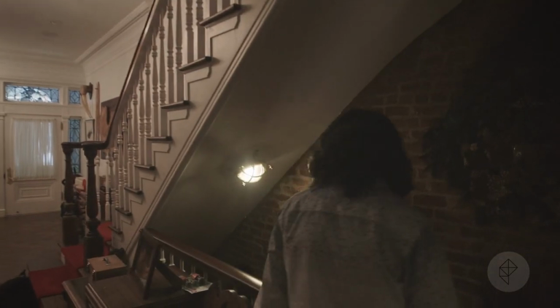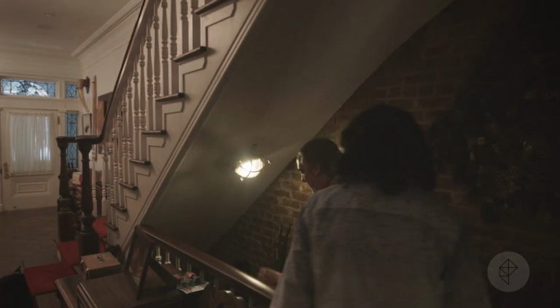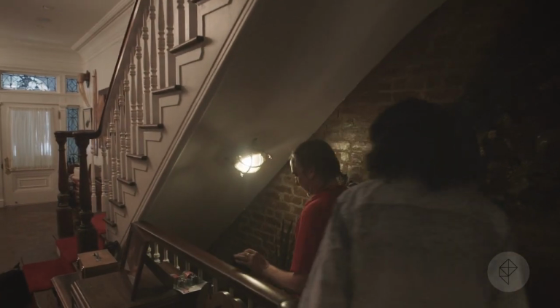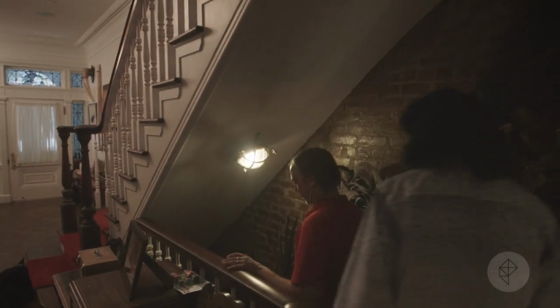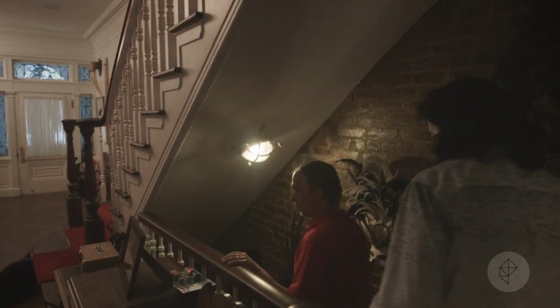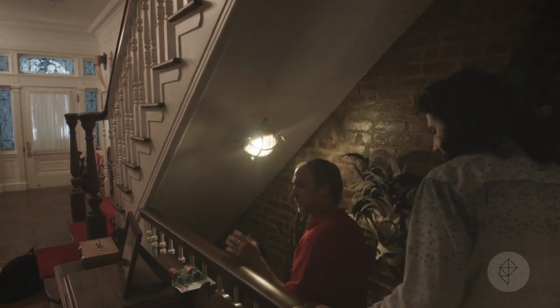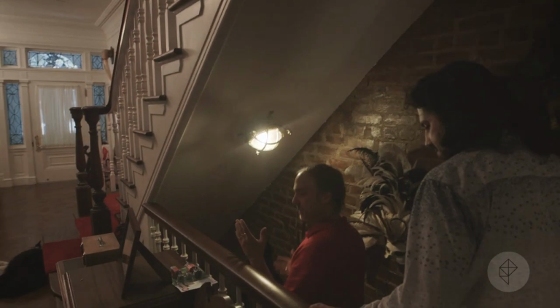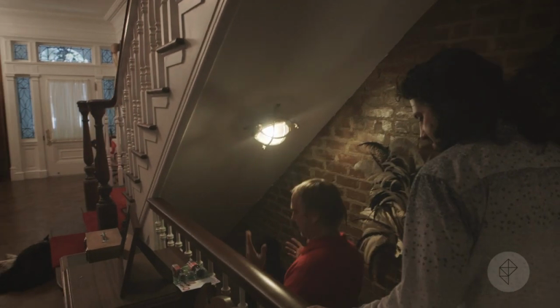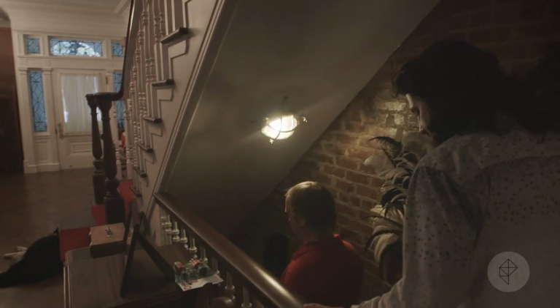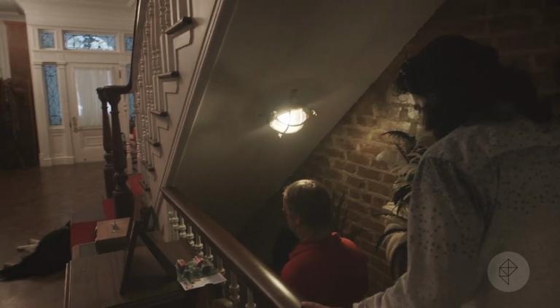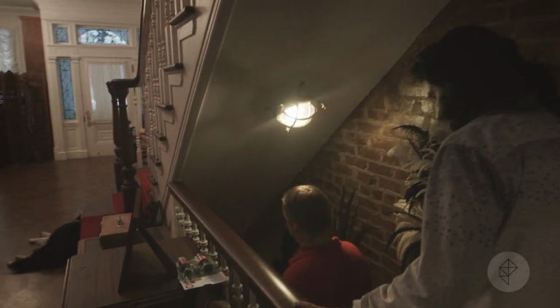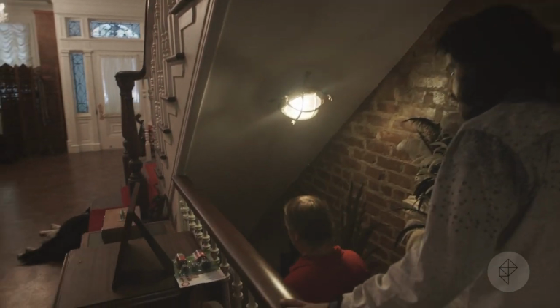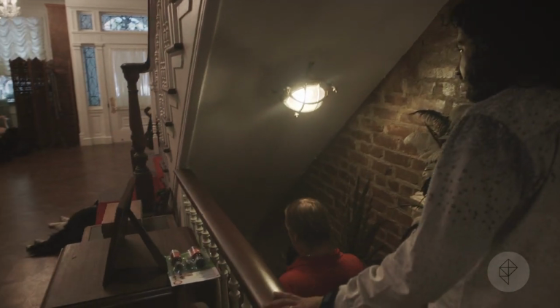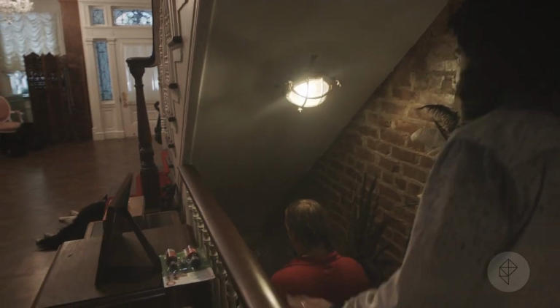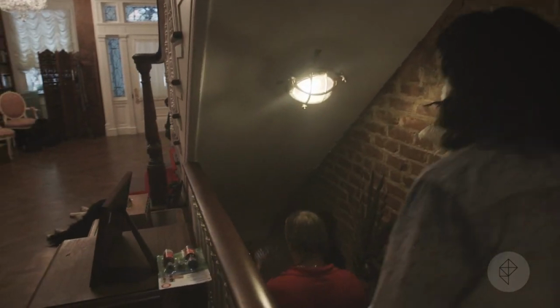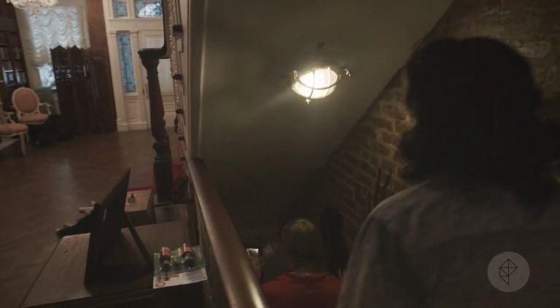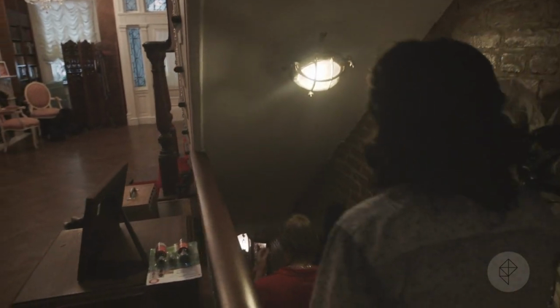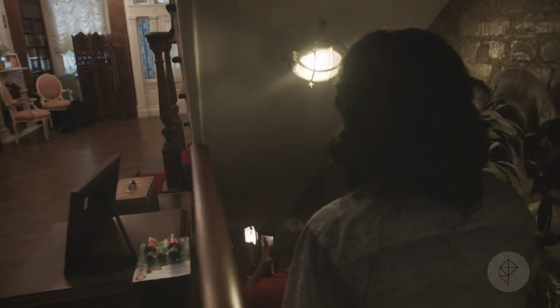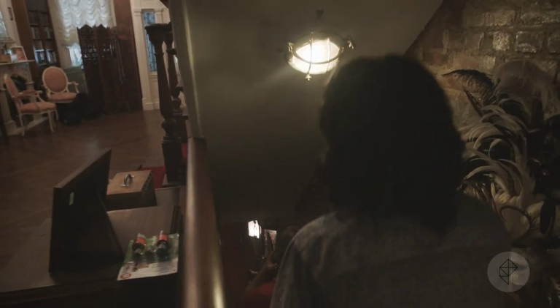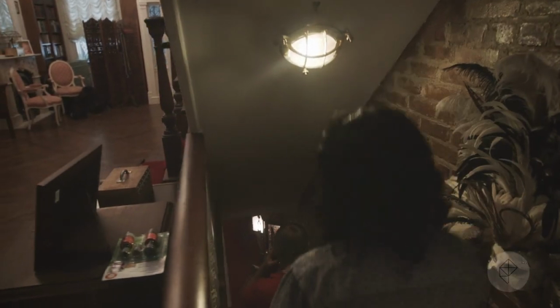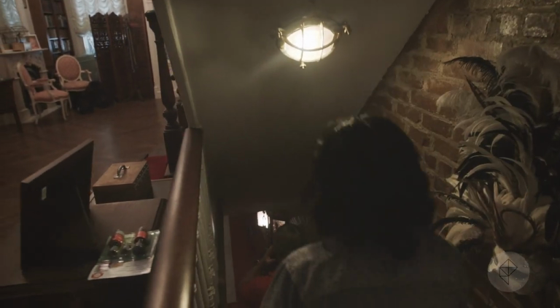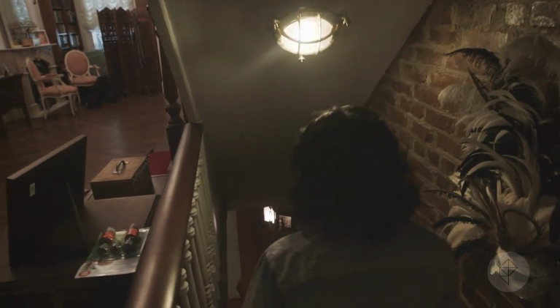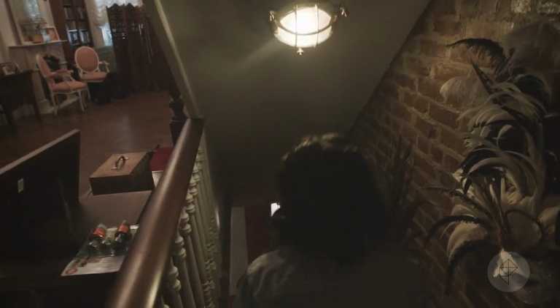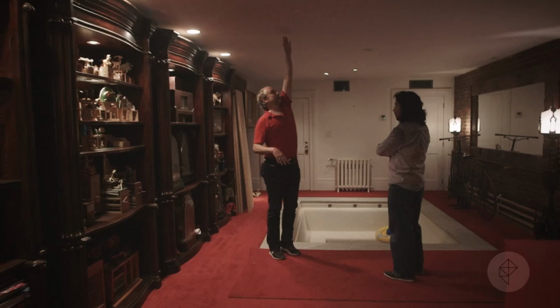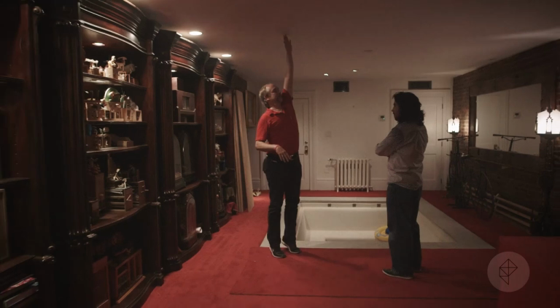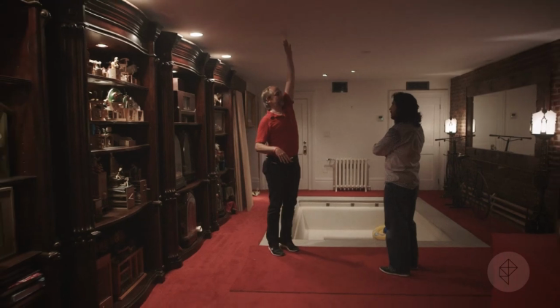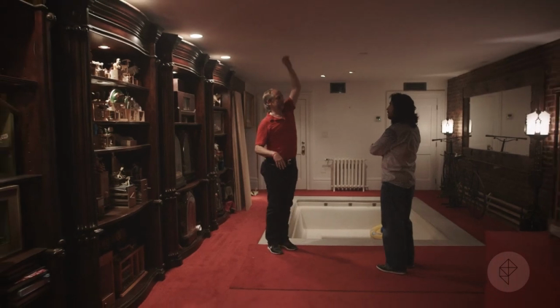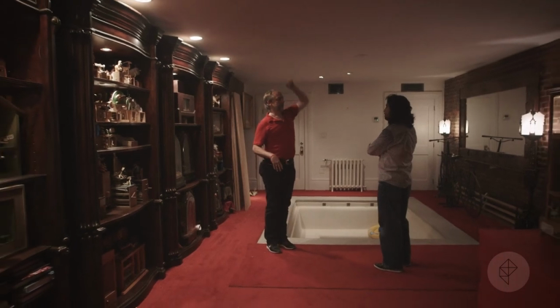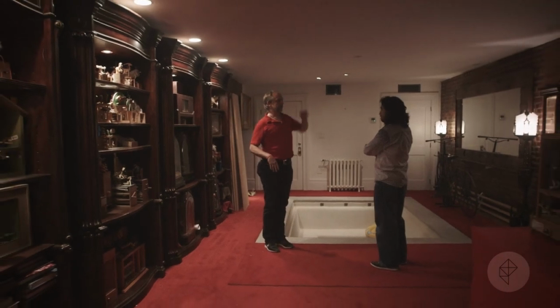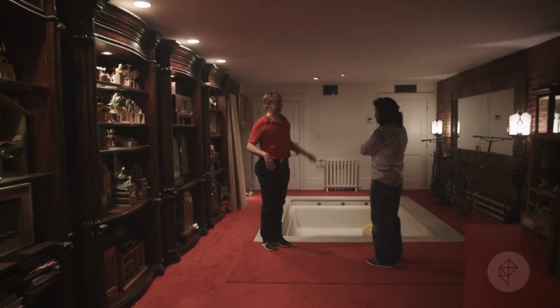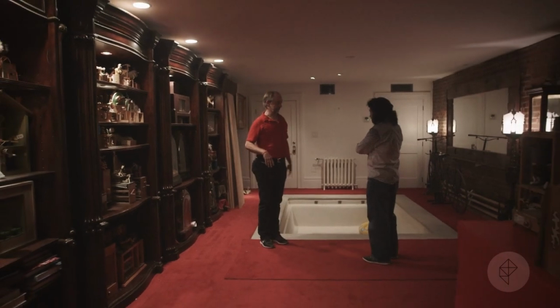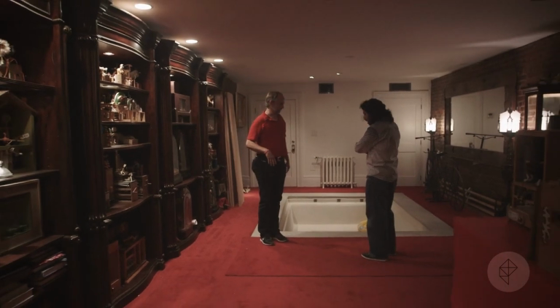This is the English basement. We lowered the floor in here by an extra foot so we could get the eight-foot ceilings.